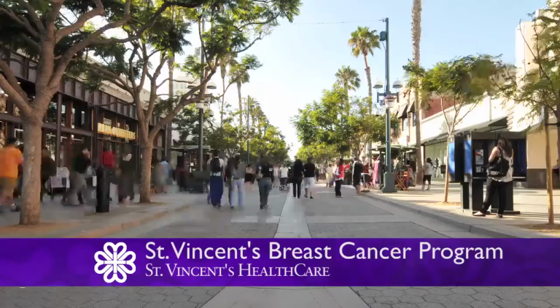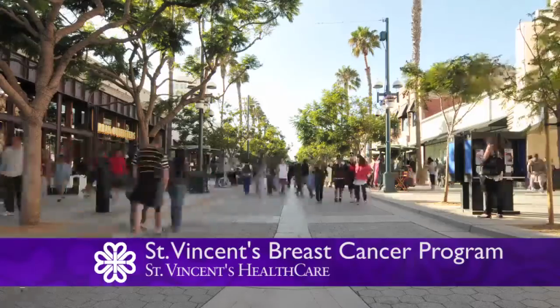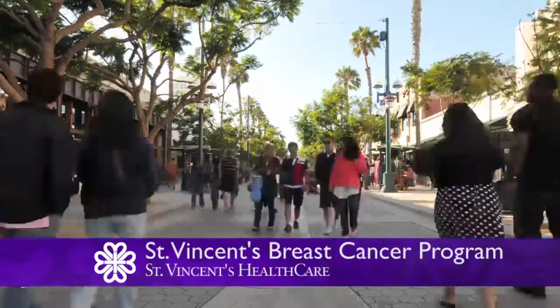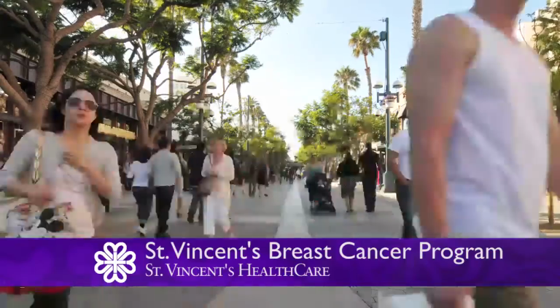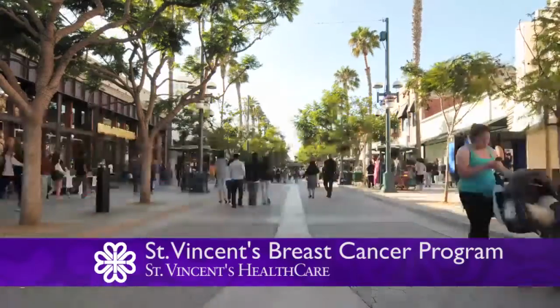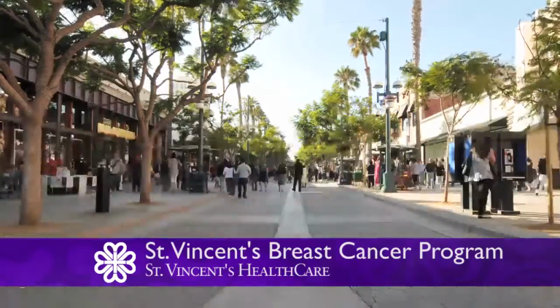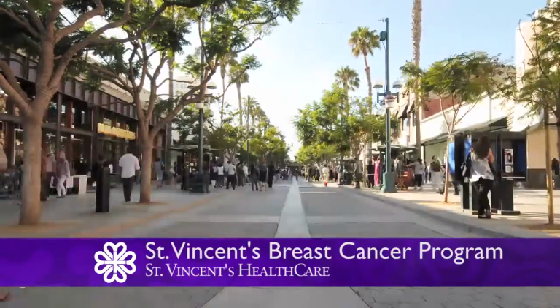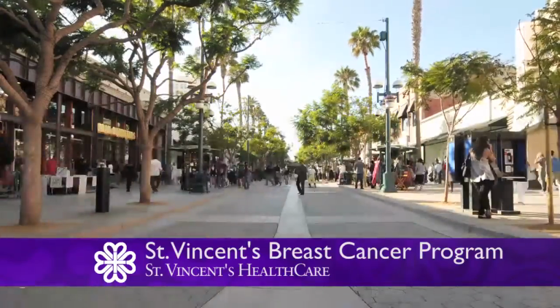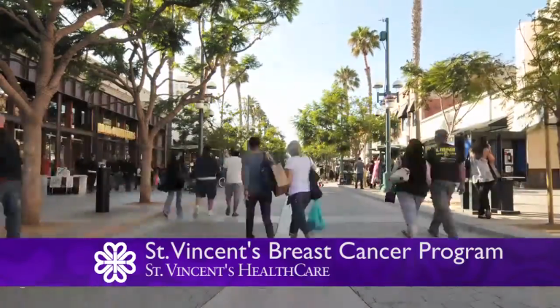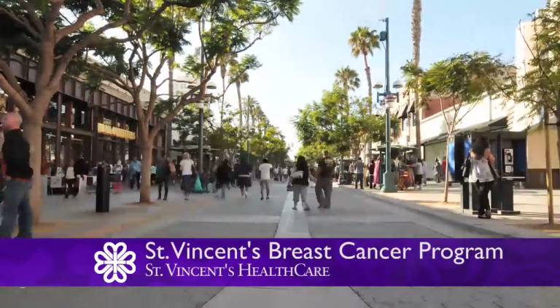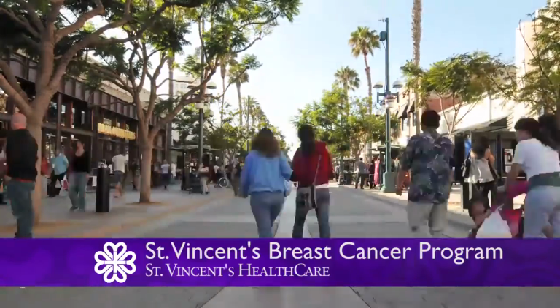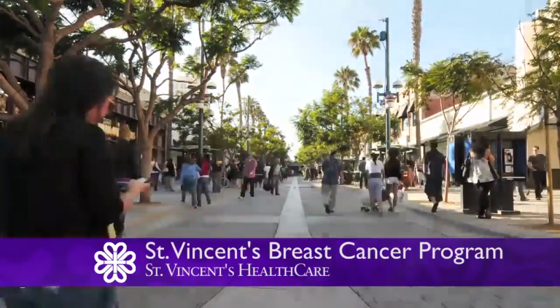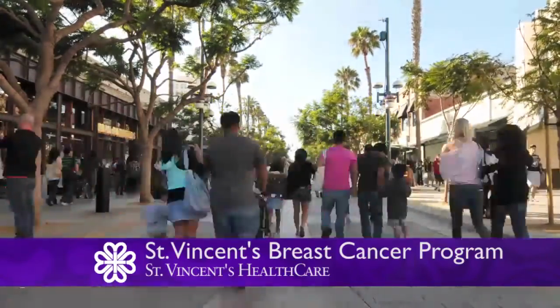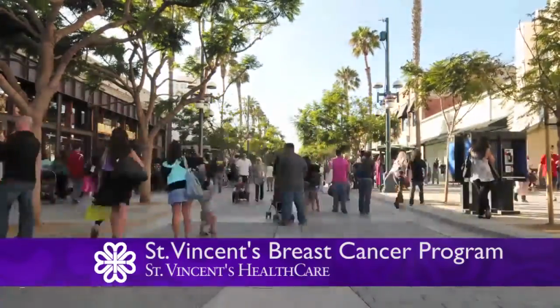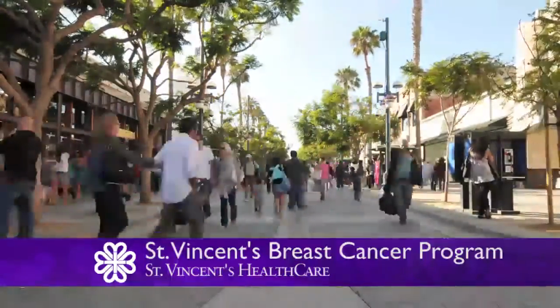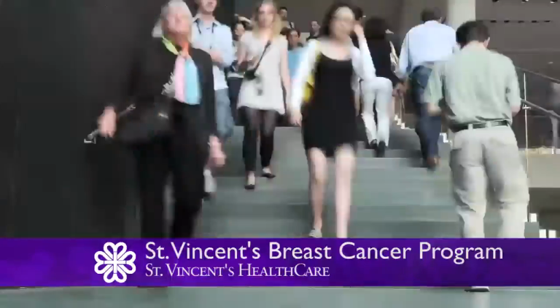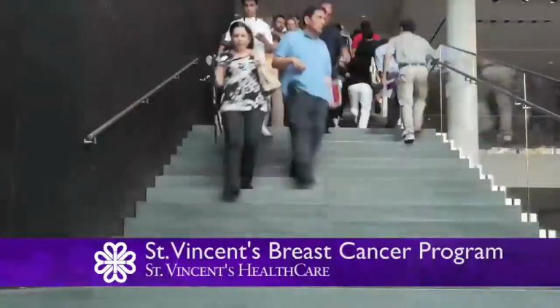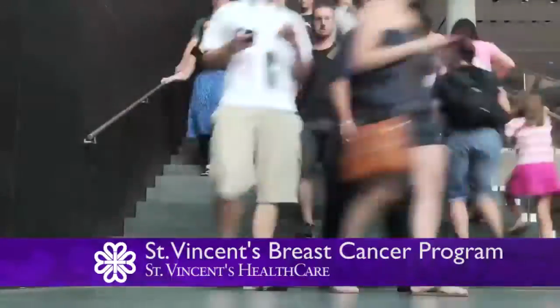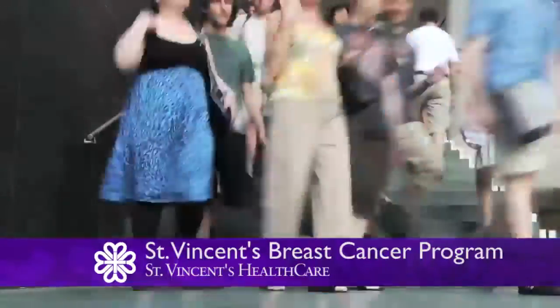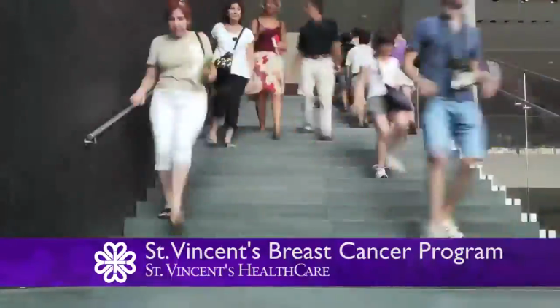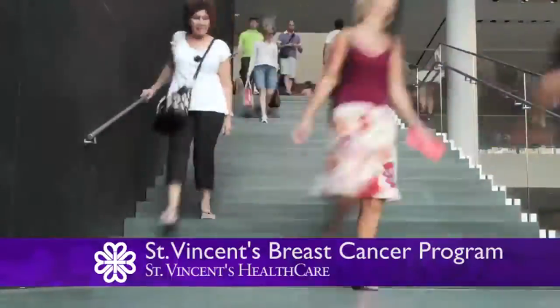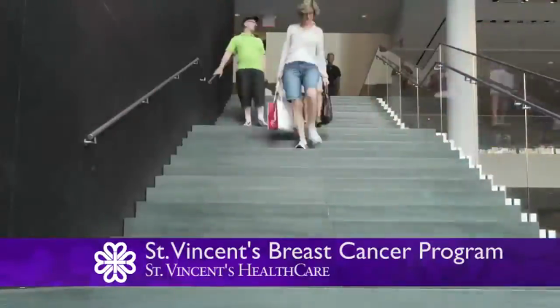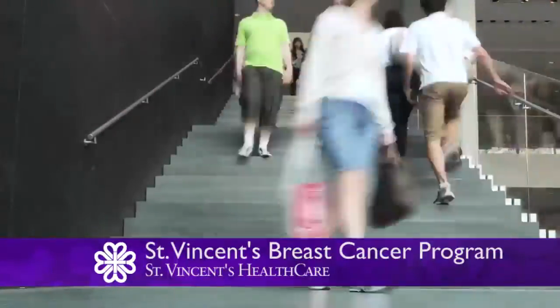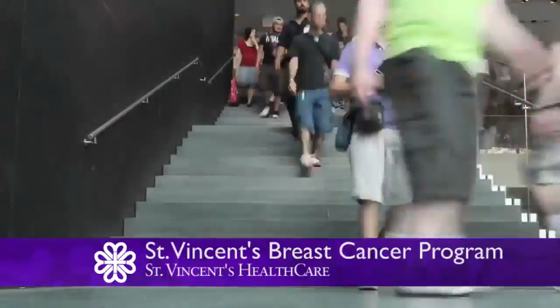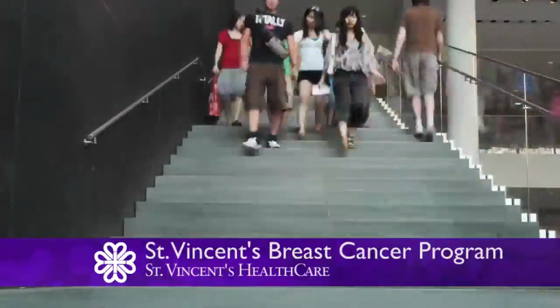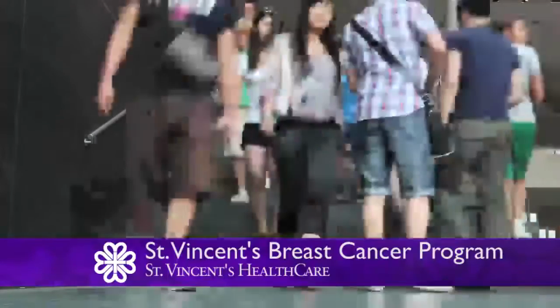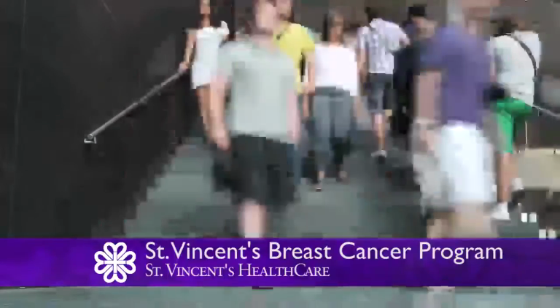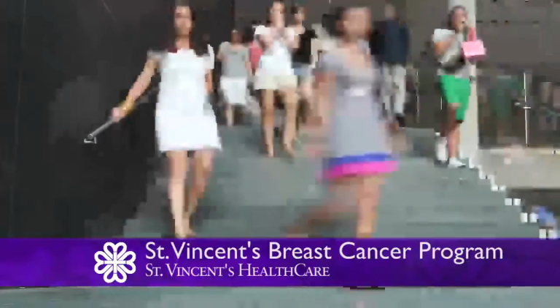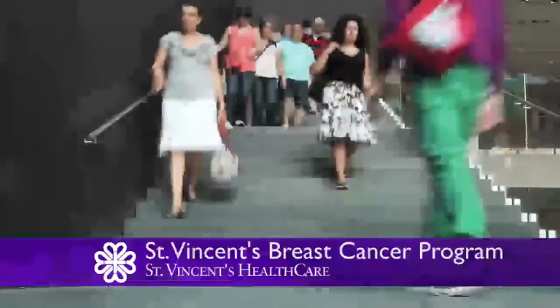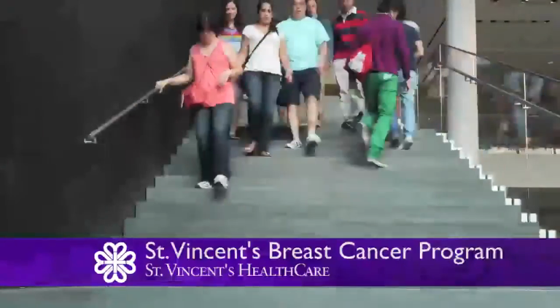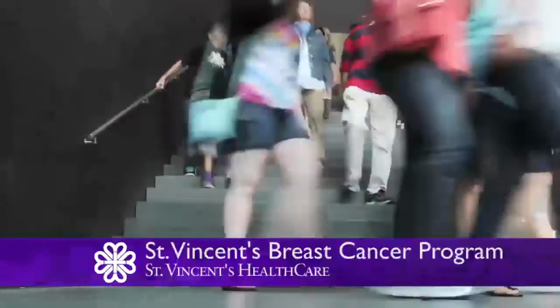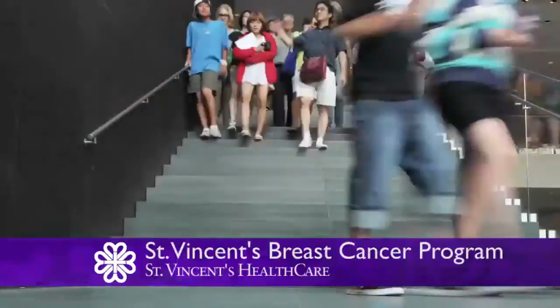One in eight women will get breast cancer, and surgical oncologist Dr. William Sumner says the earlier it's found, the better.